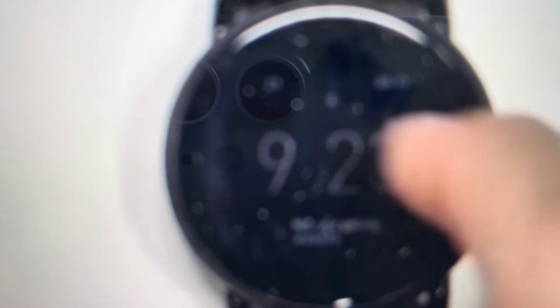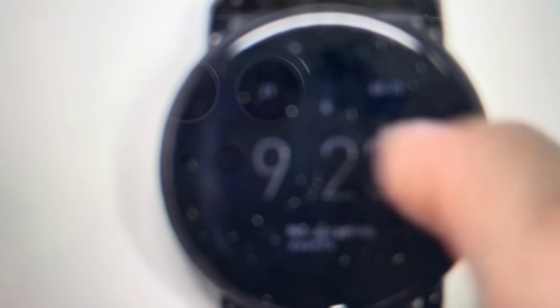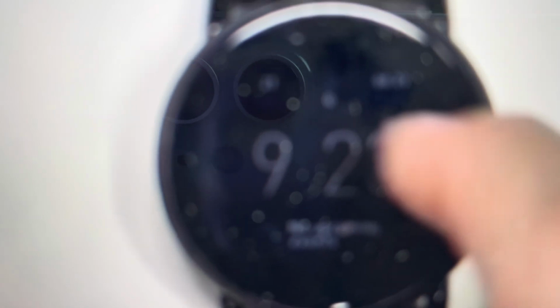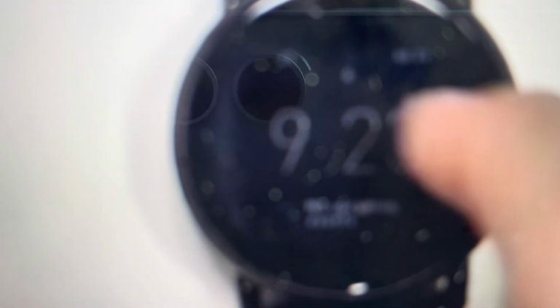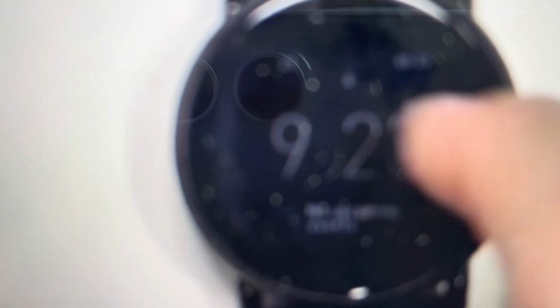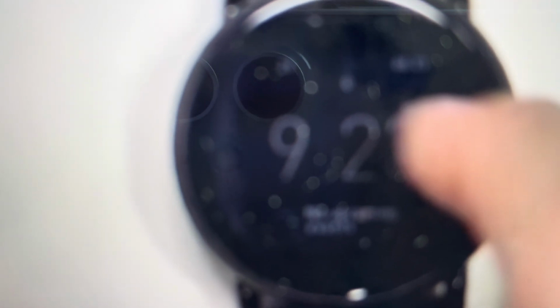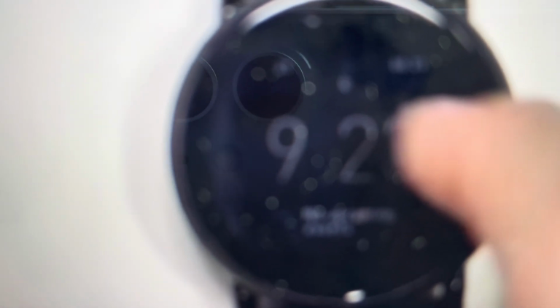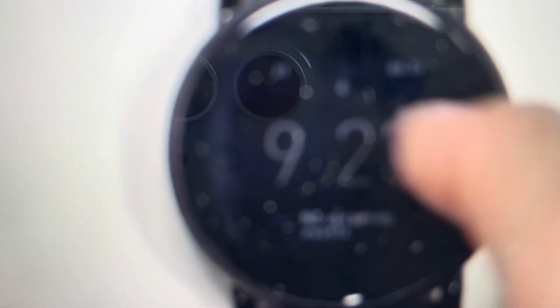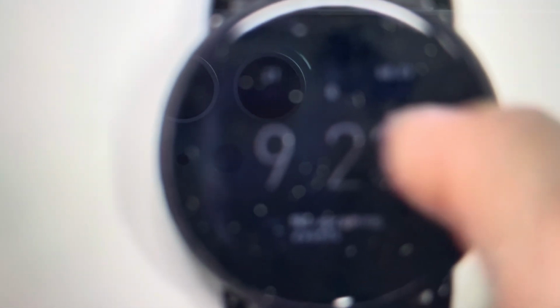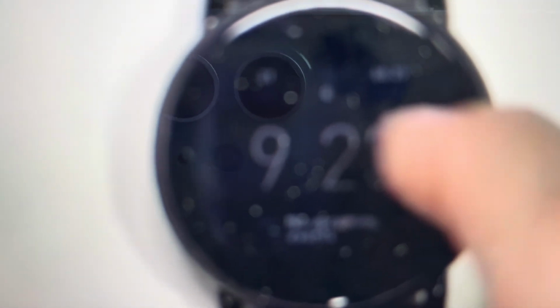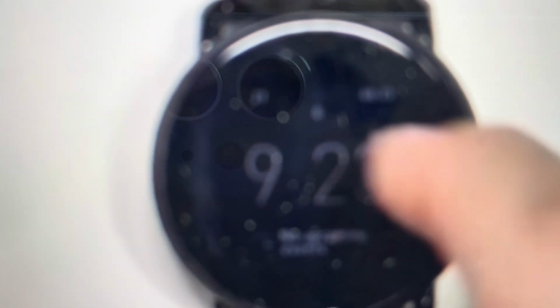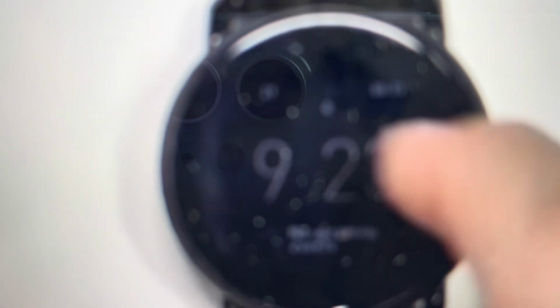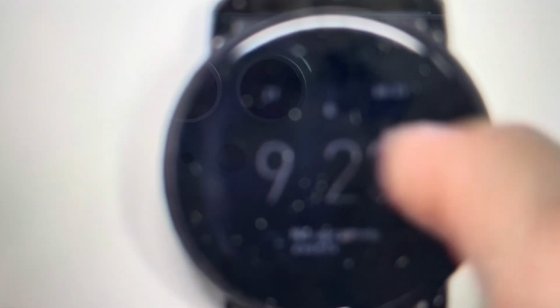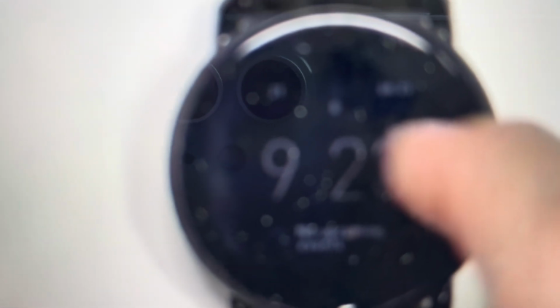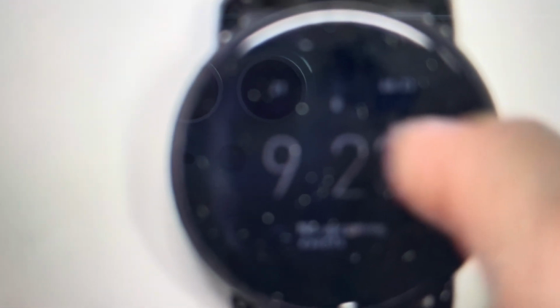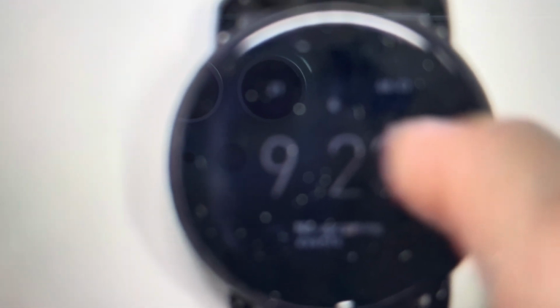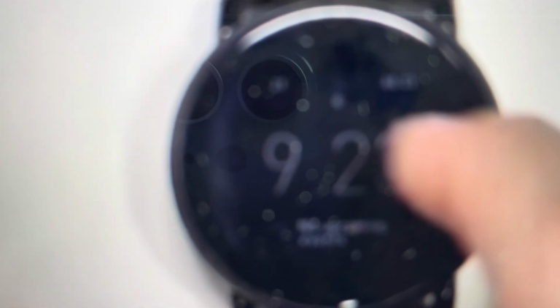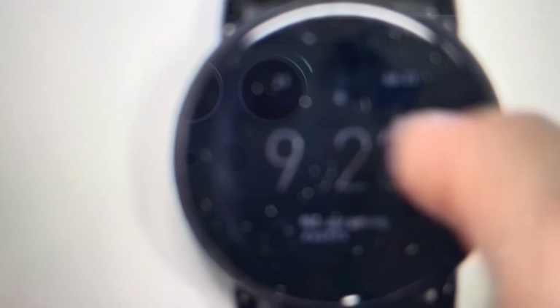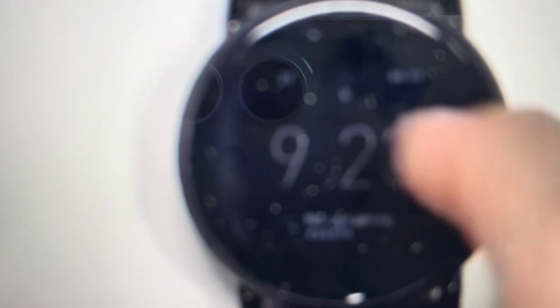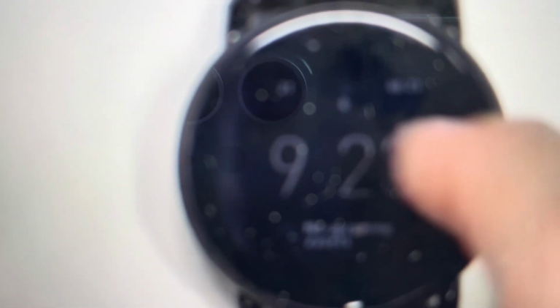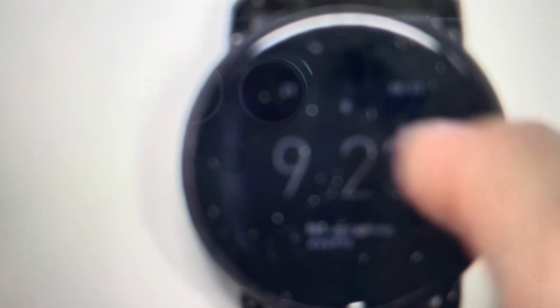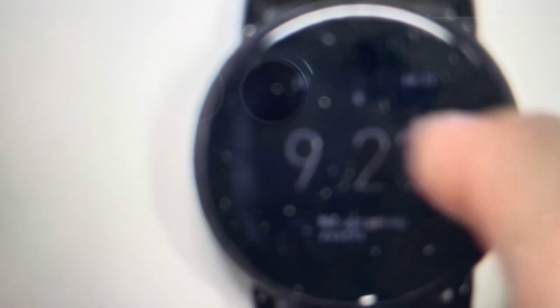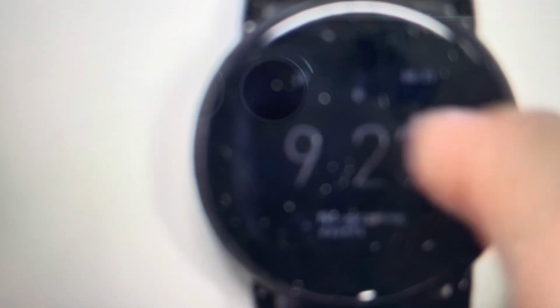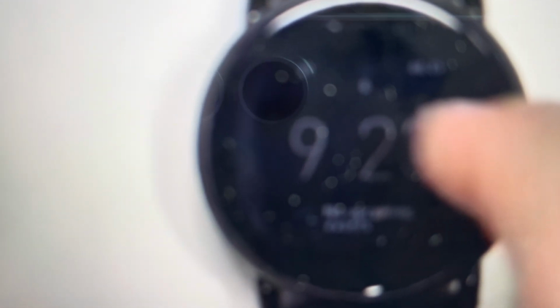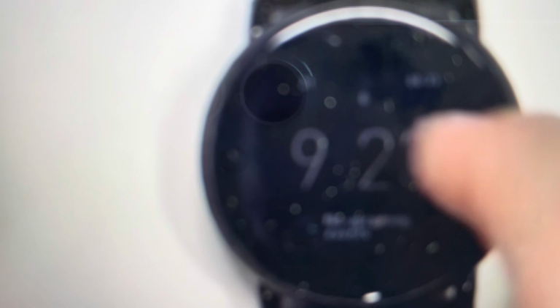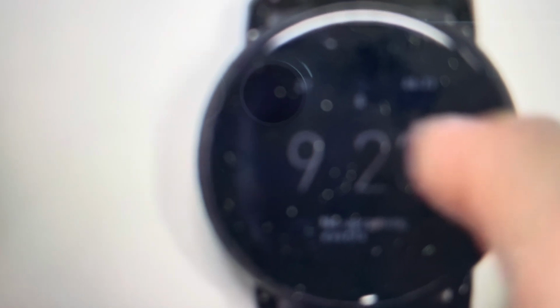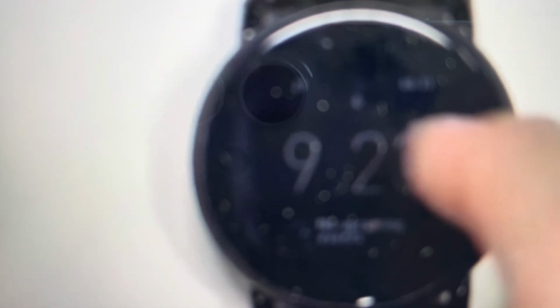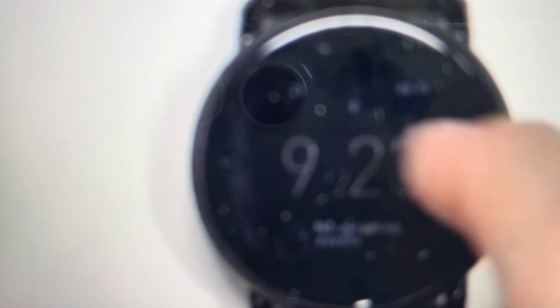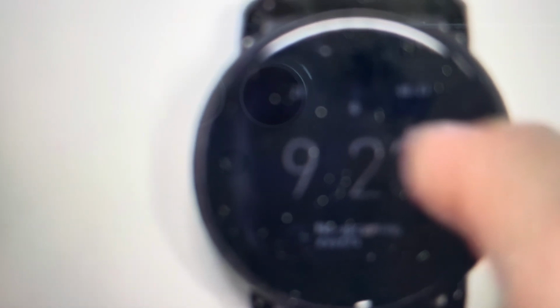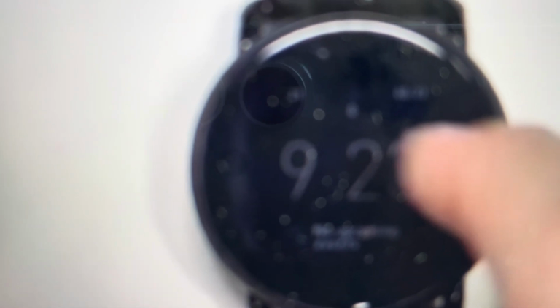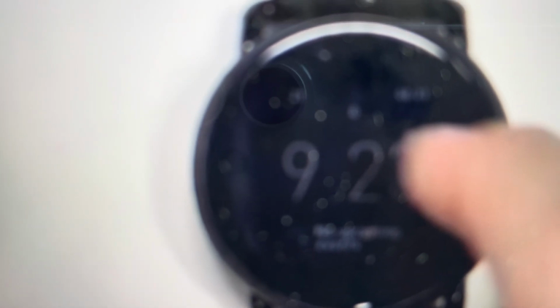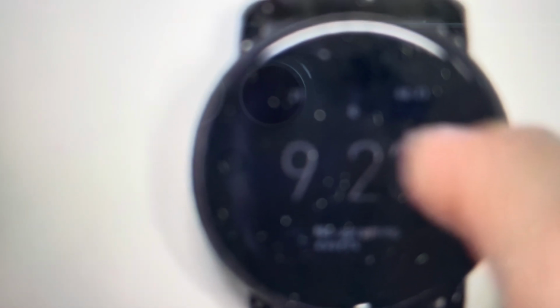It's also useful if you want to give it to somebody, or somebody gave it to you and you want to make it like a new watch — it's pretty easy. All we need to do is turn it on and from the screen,